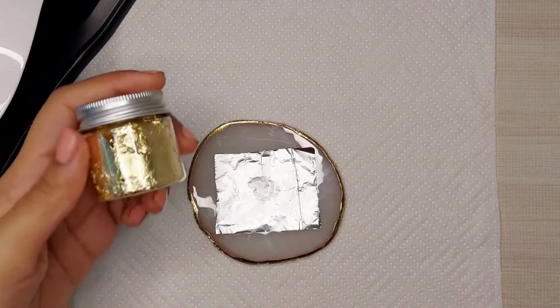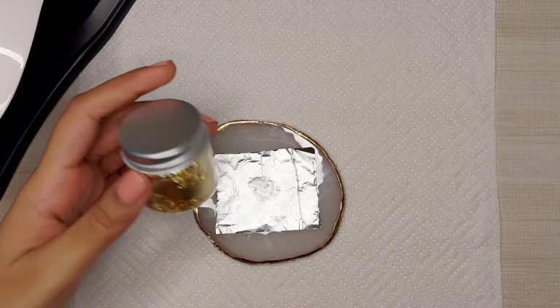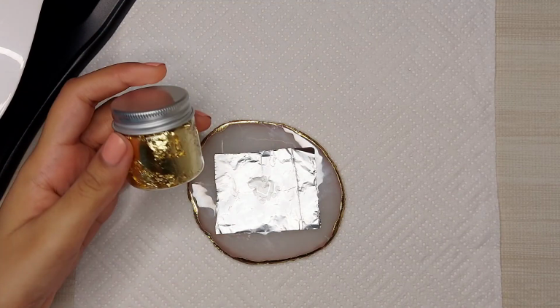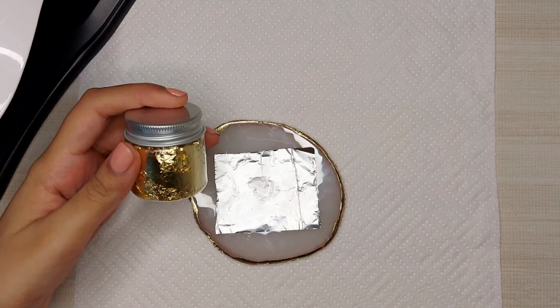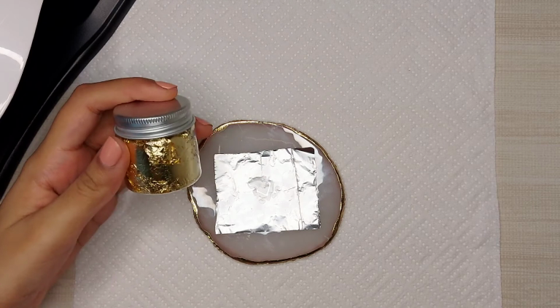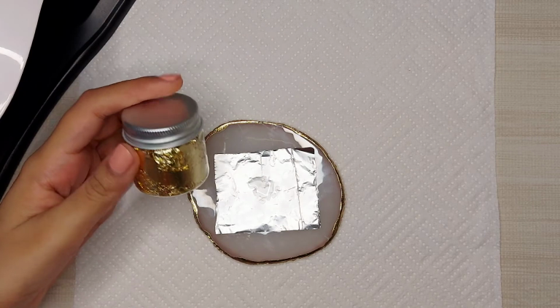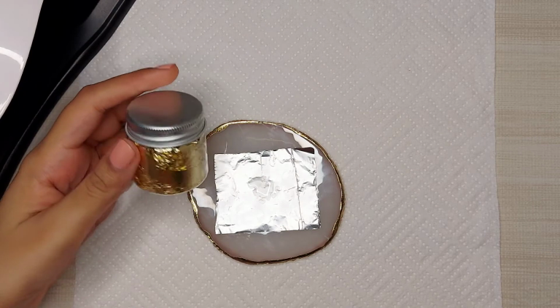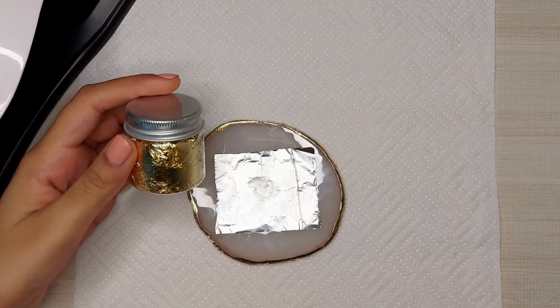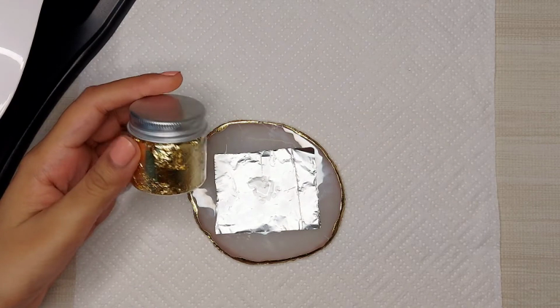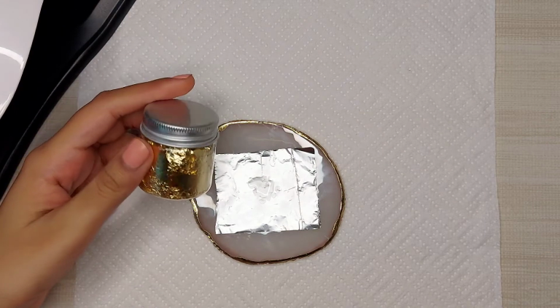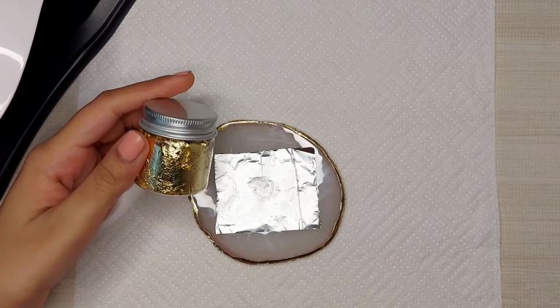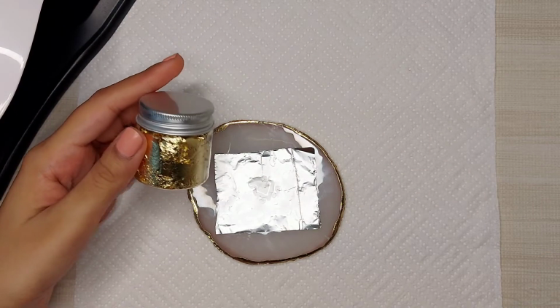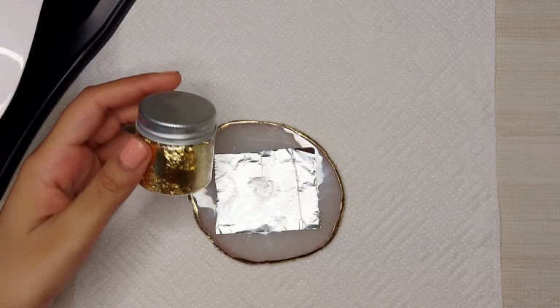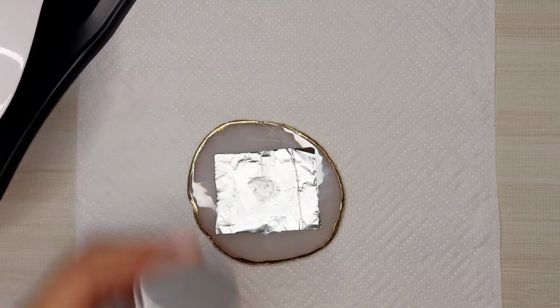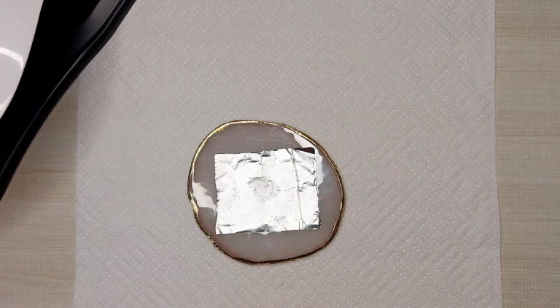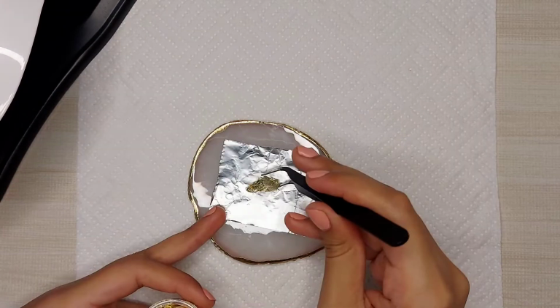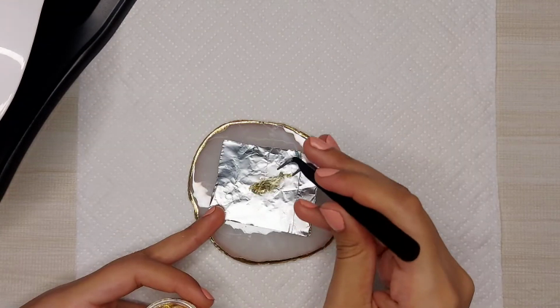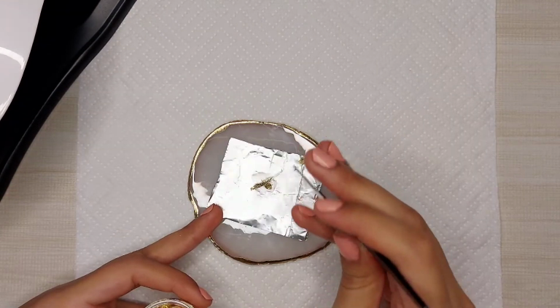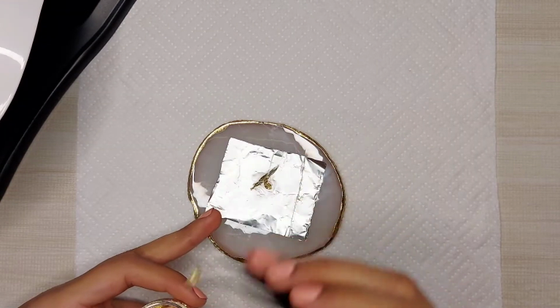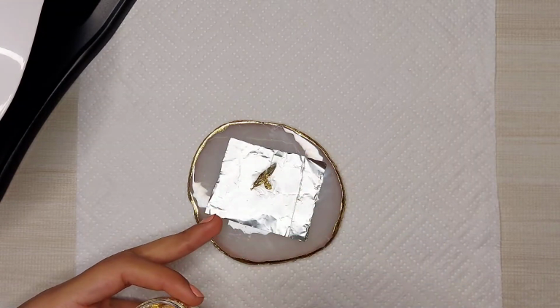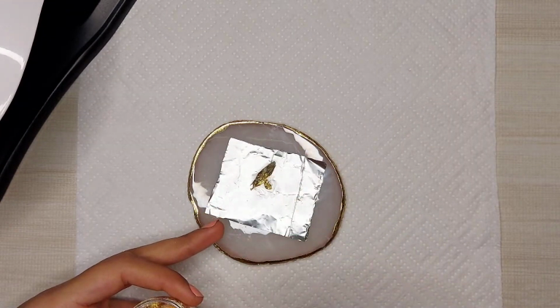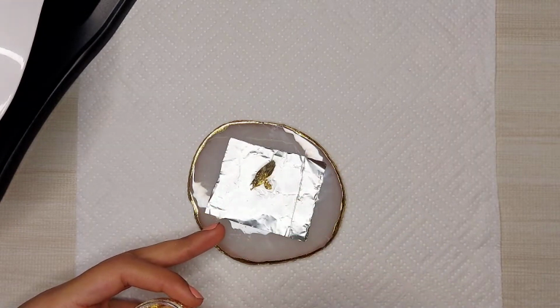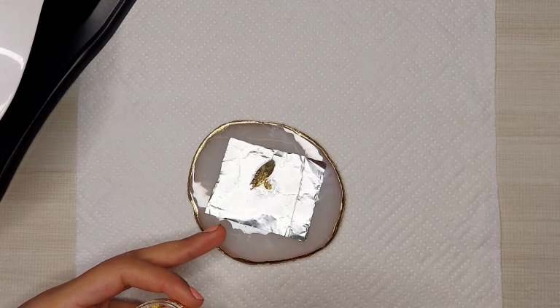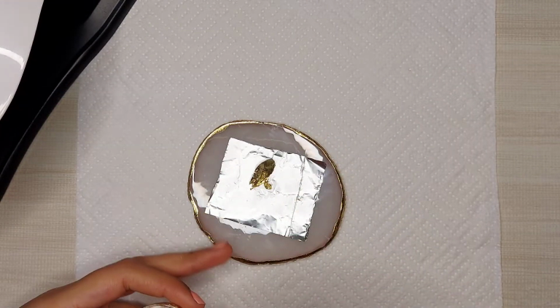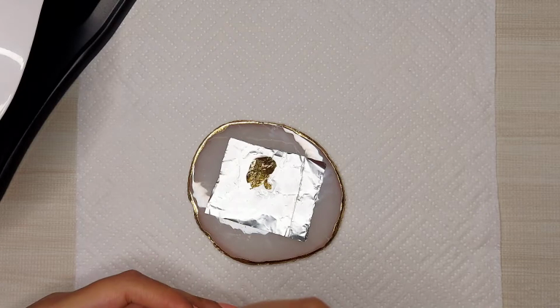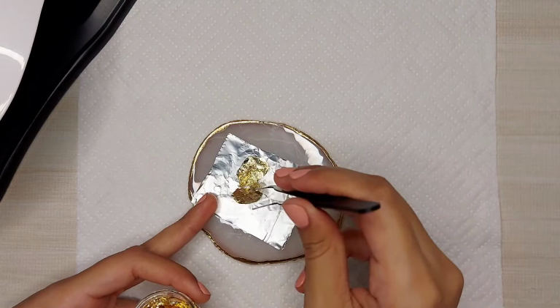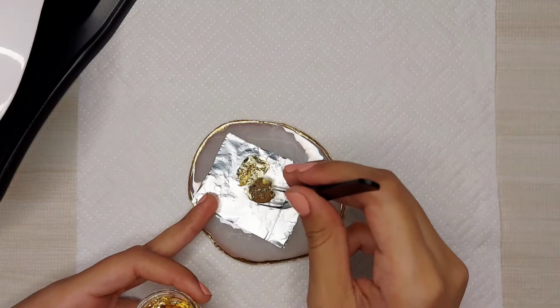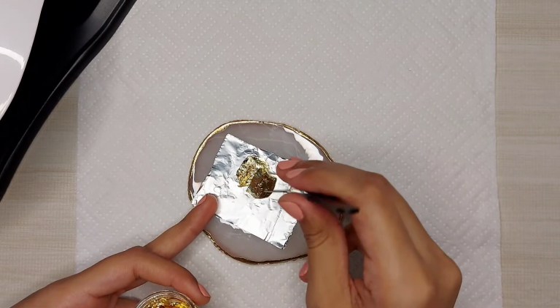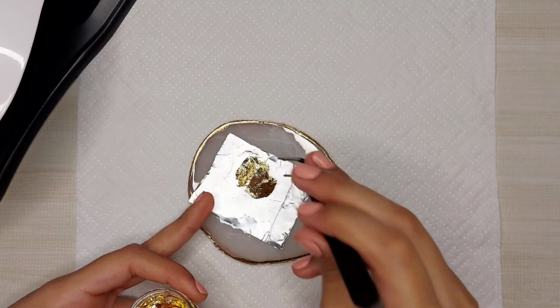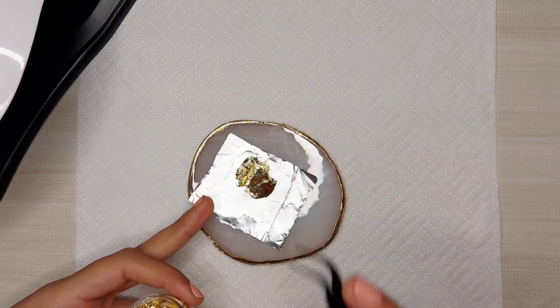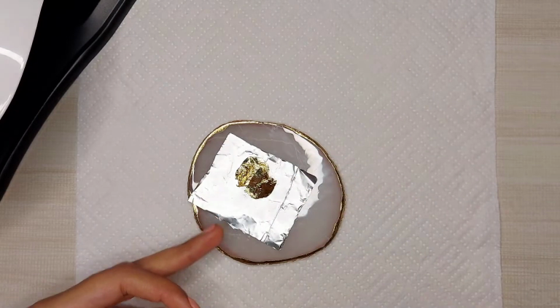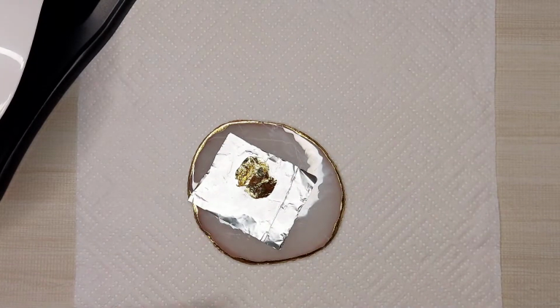So I'm going to be using this gold foil on the other two nails. I'm mixing it with some top coat so that I can apply it easily on the nails.